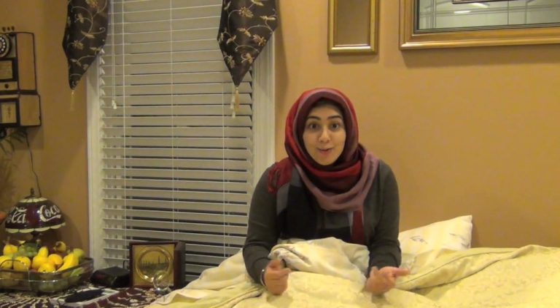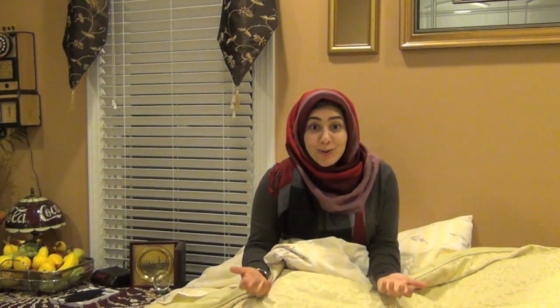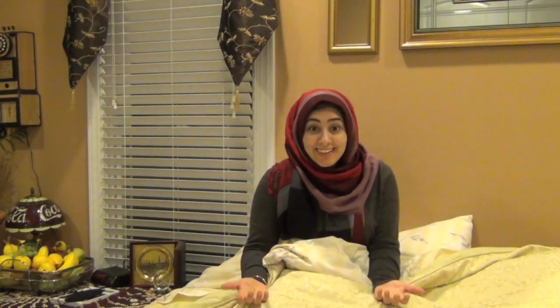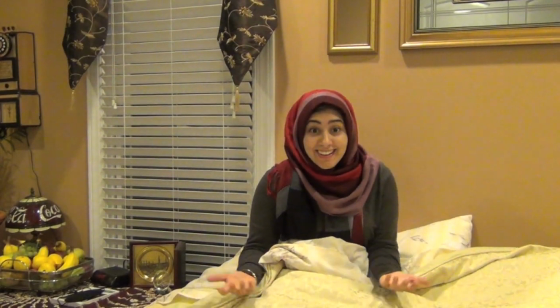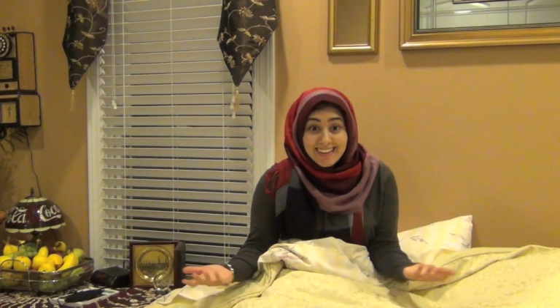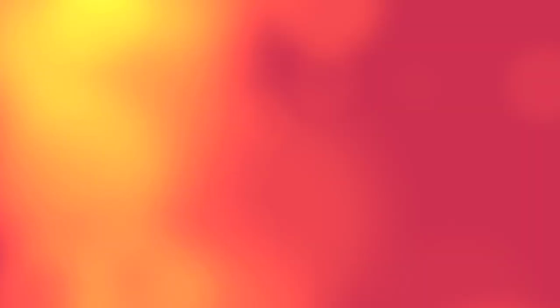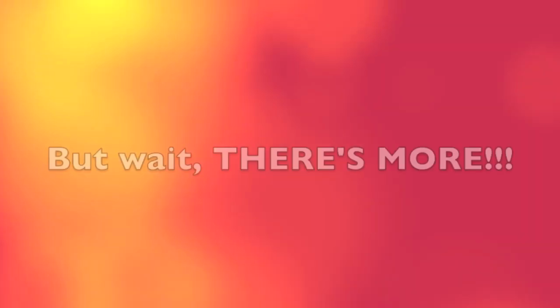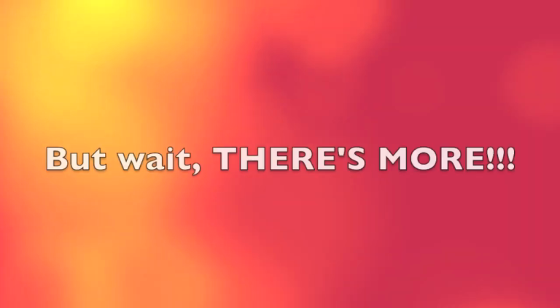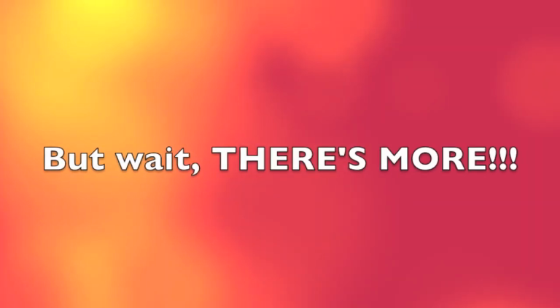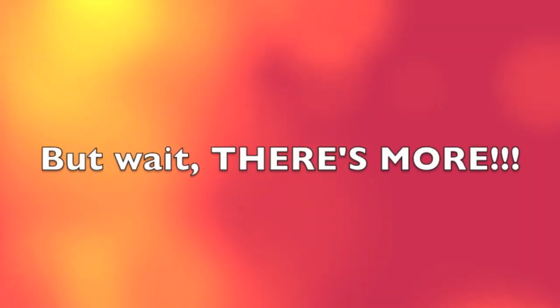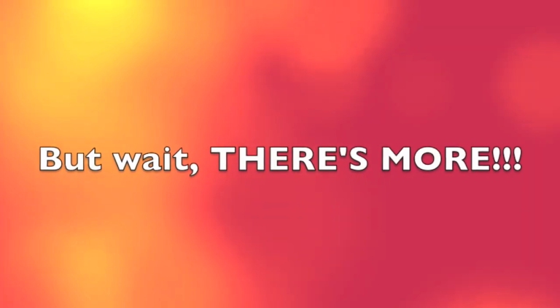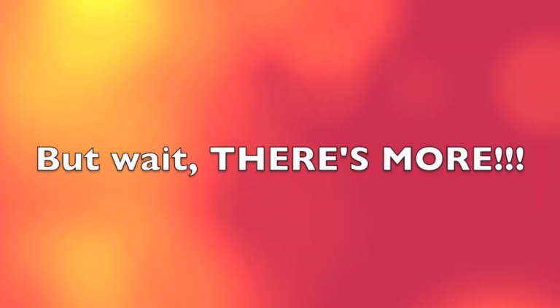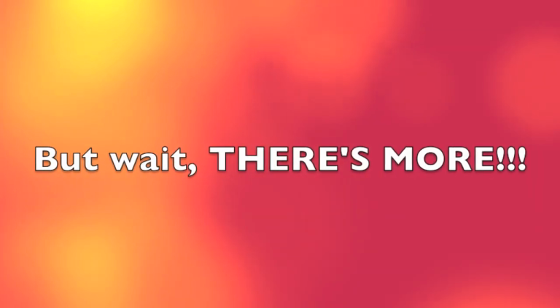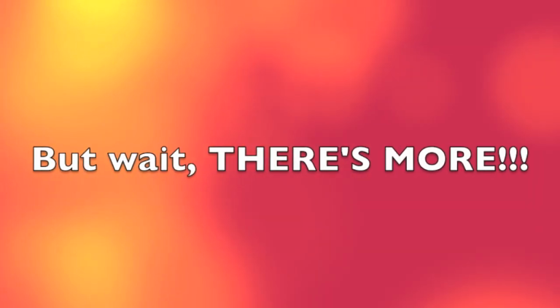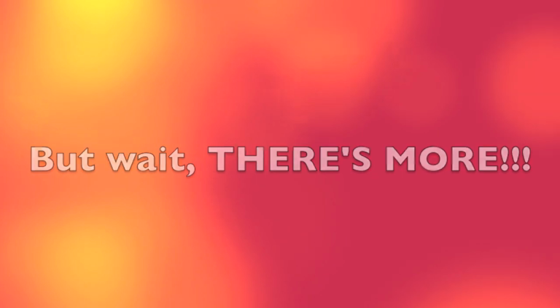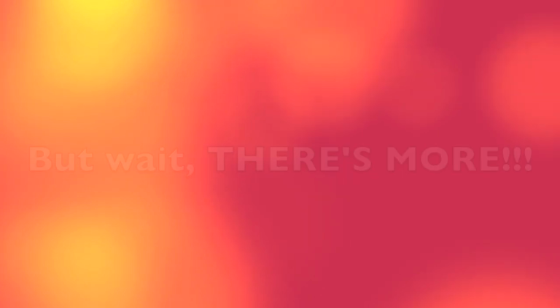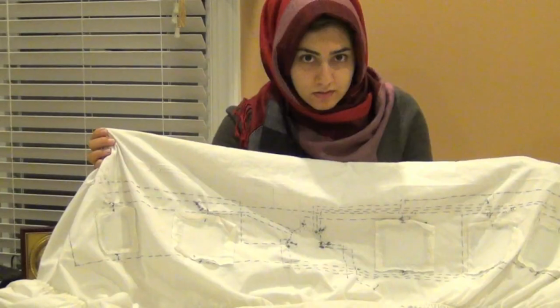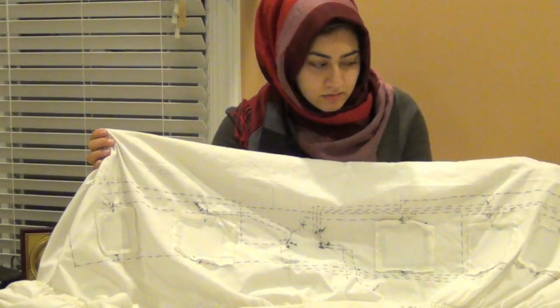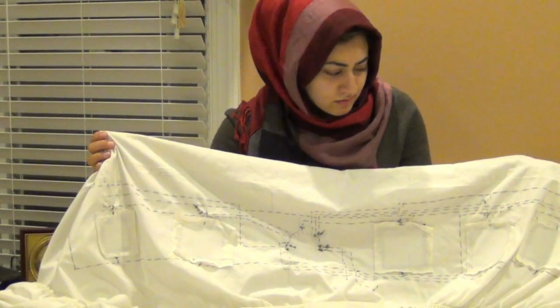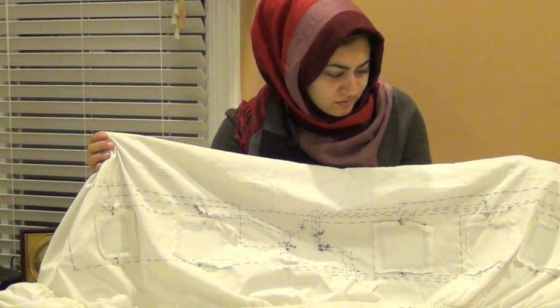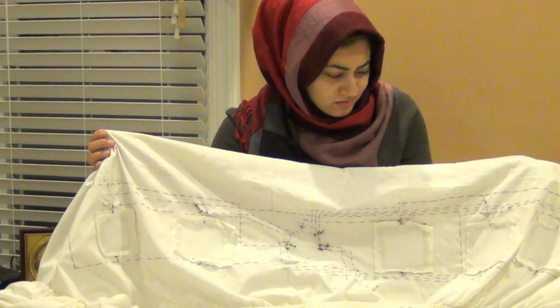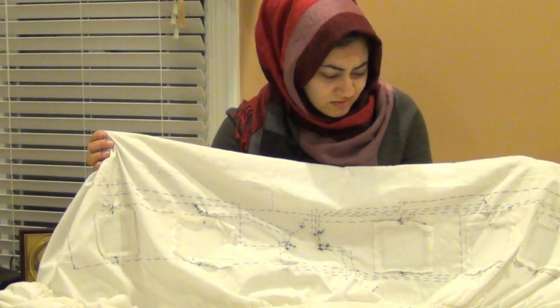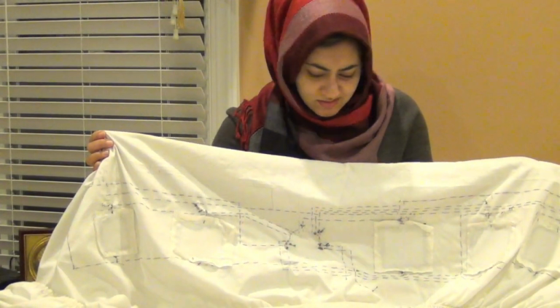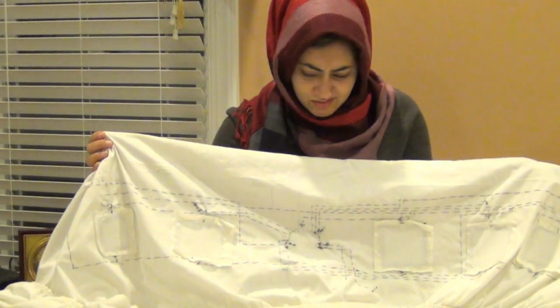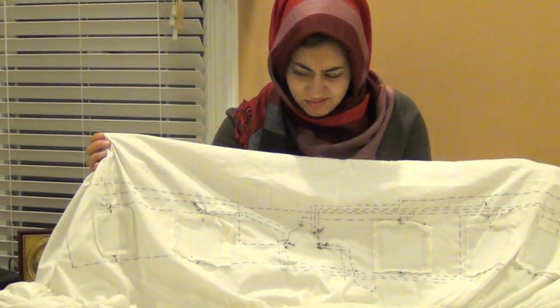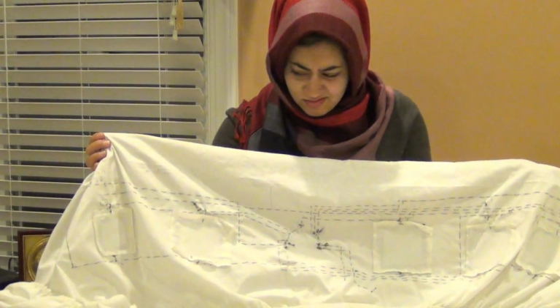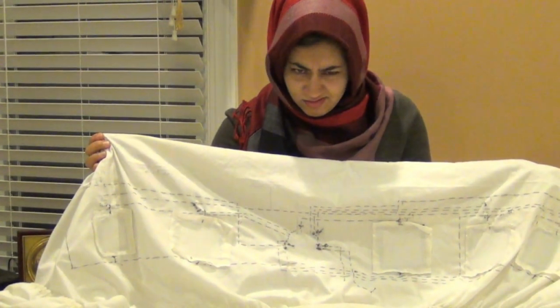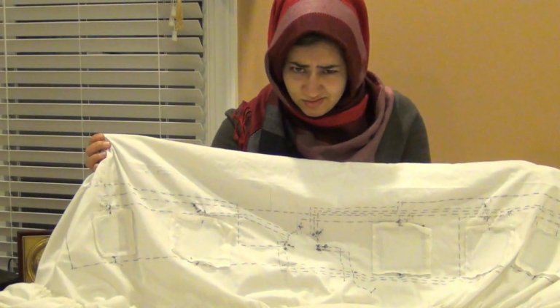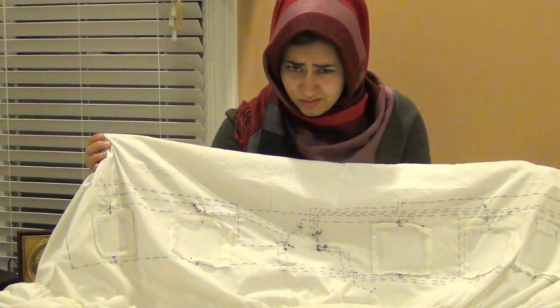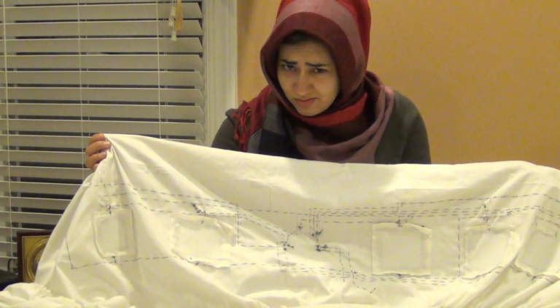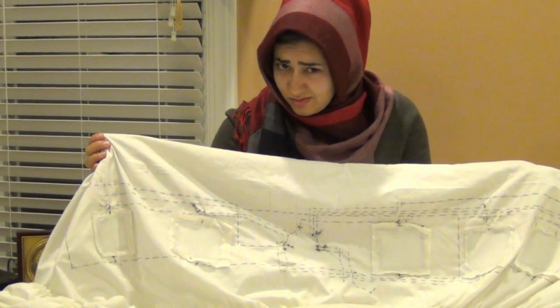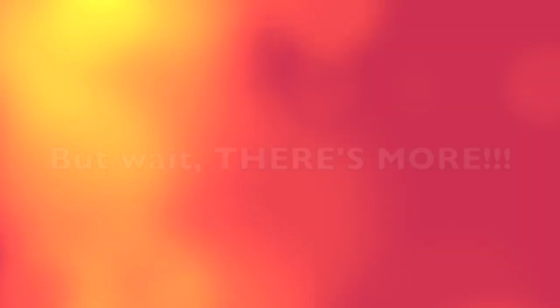Really? Call now and we'll throw in our non-working prototype!